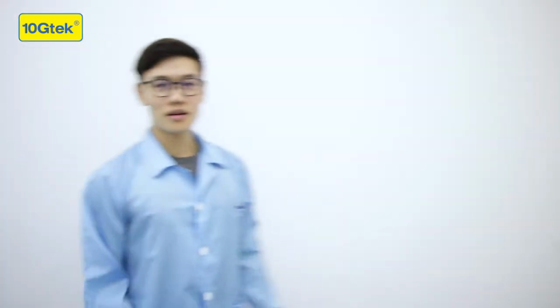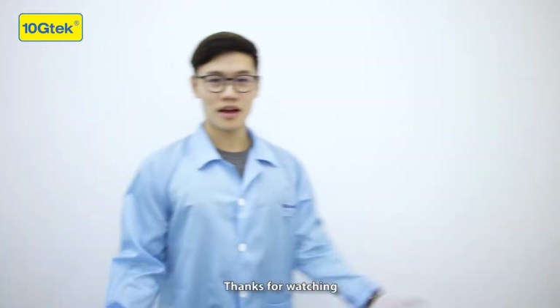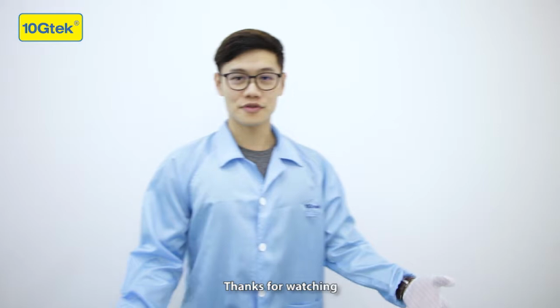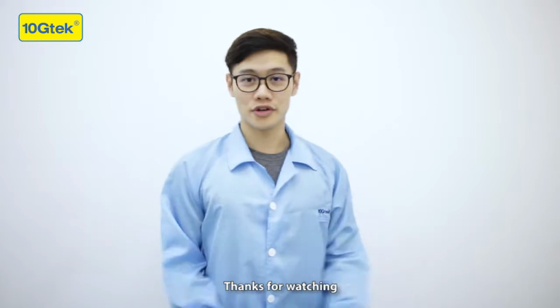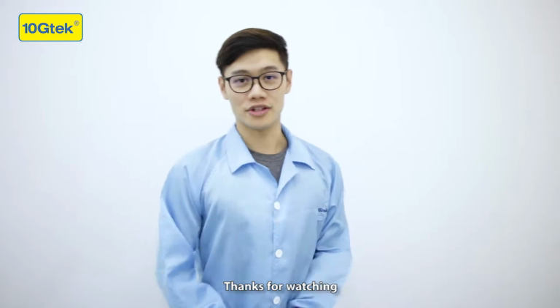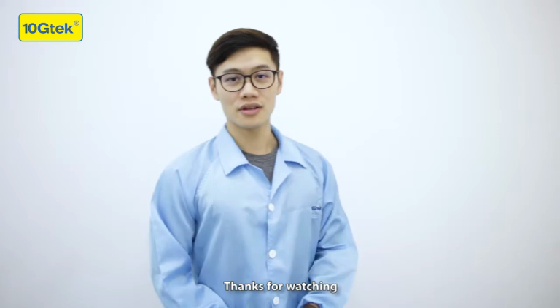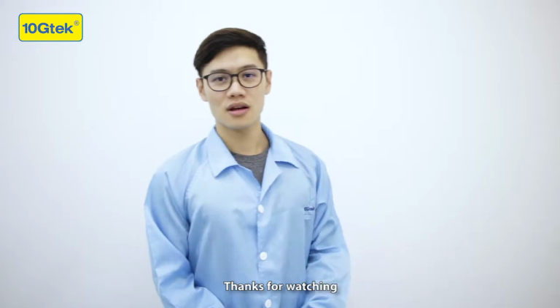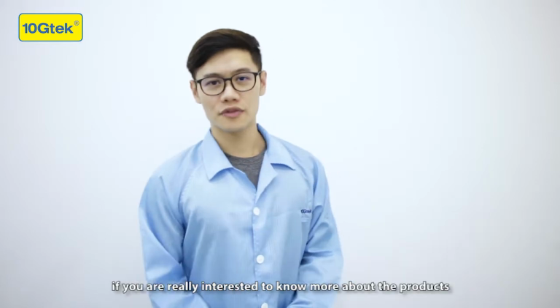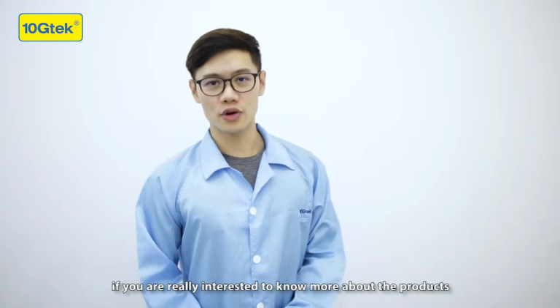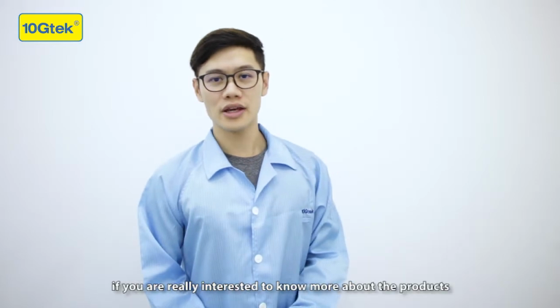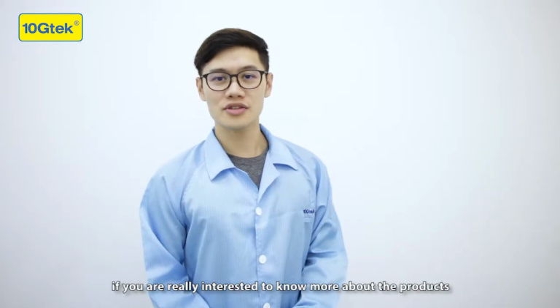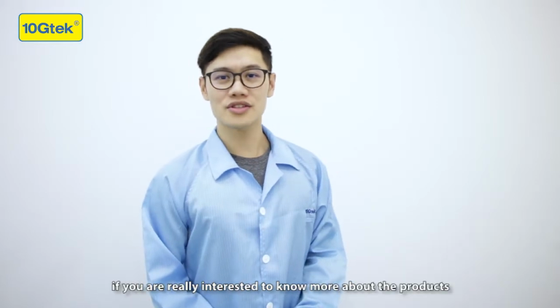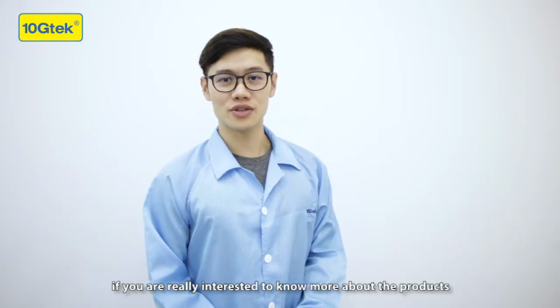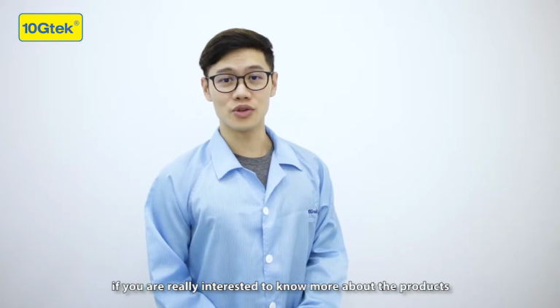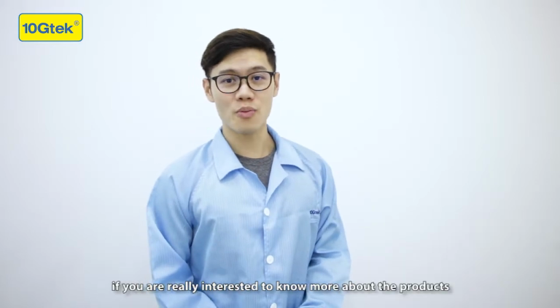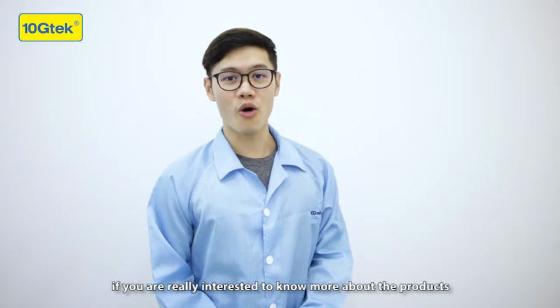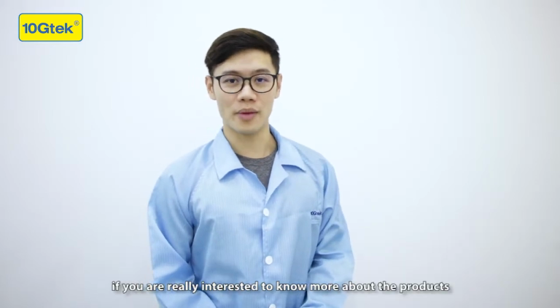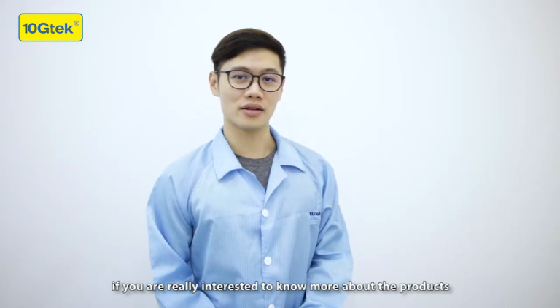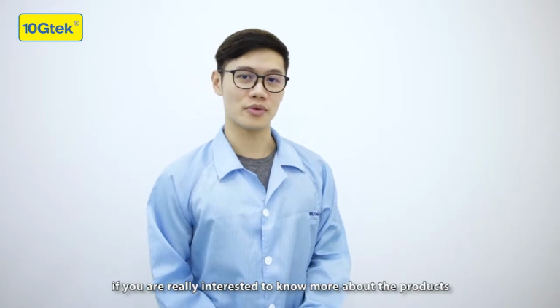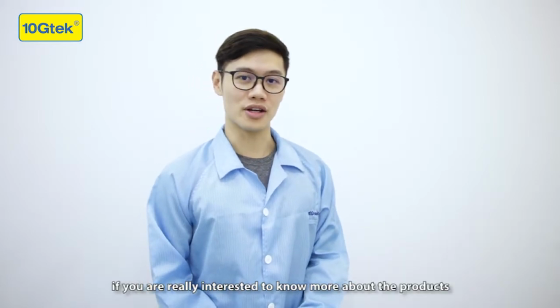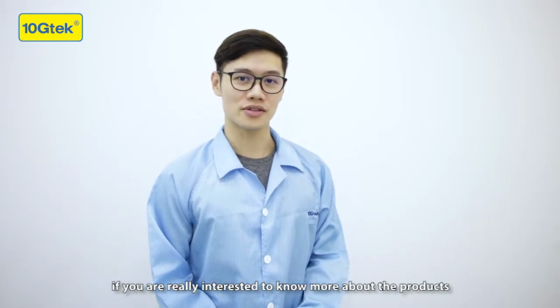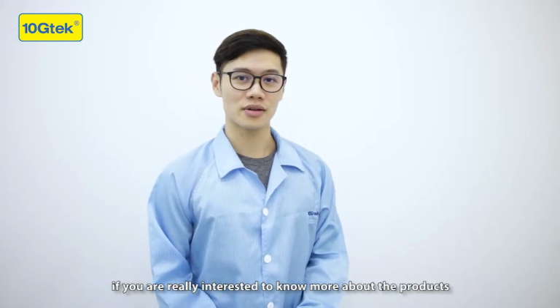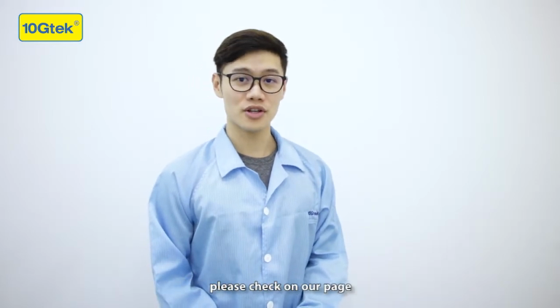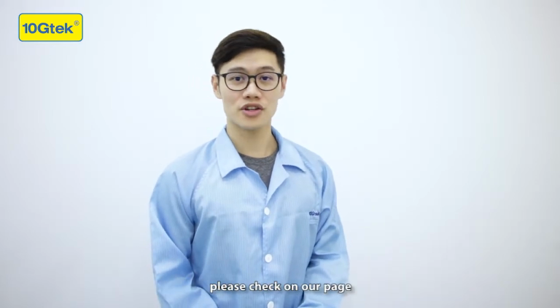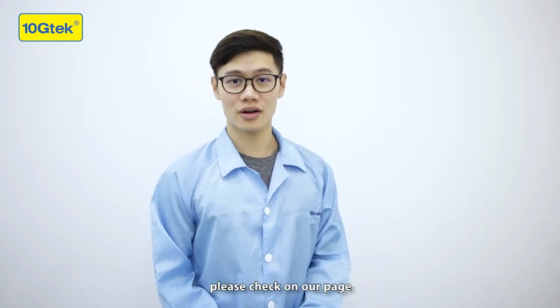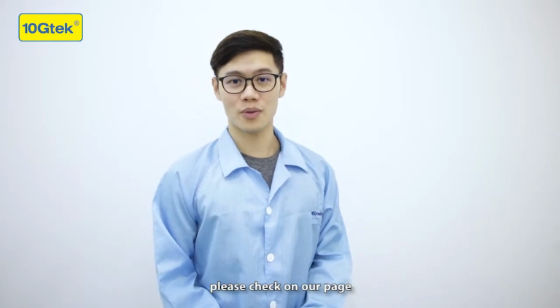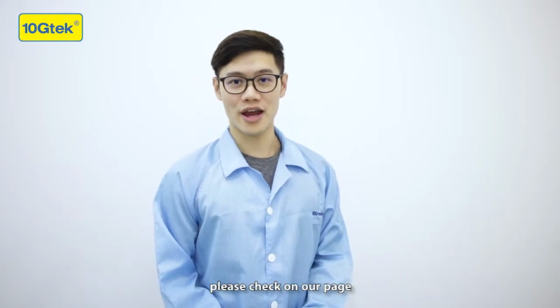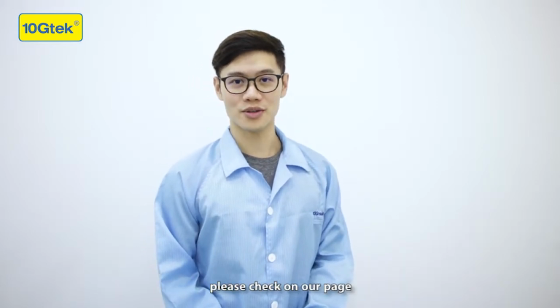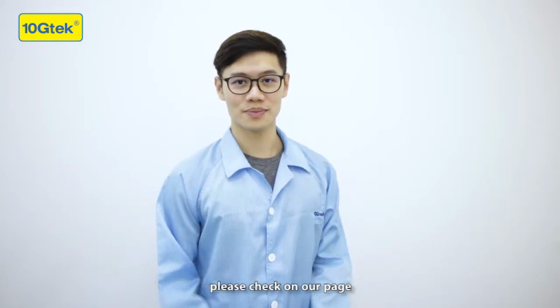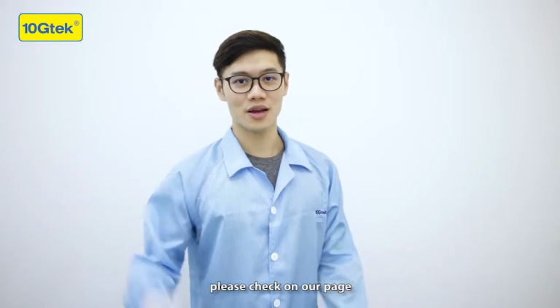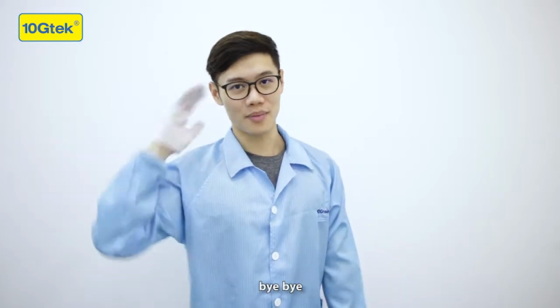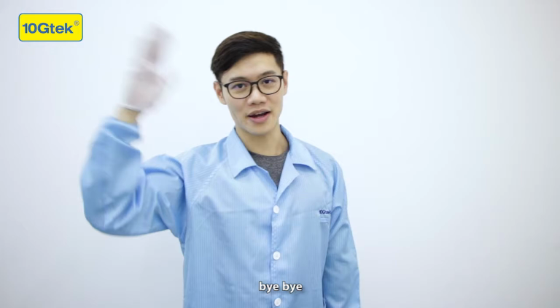Thanks for watching. If you are really interested to know more about the products, please check on our page. Bye-bye.